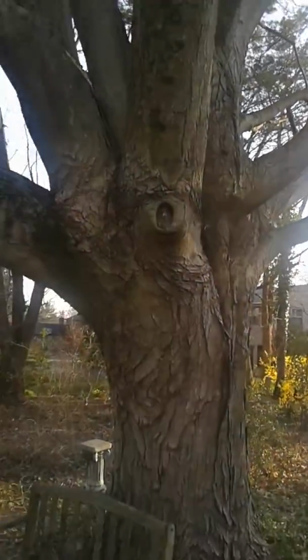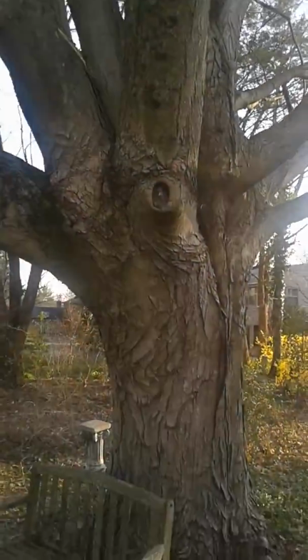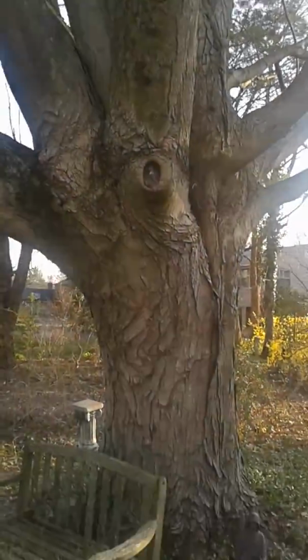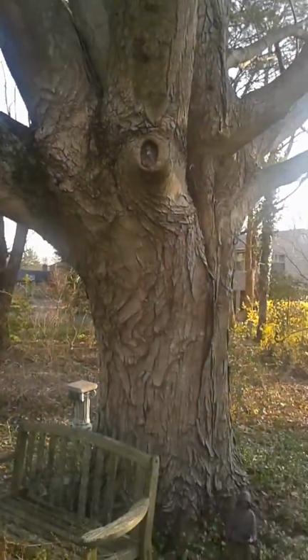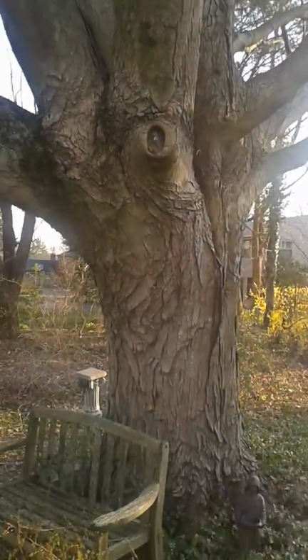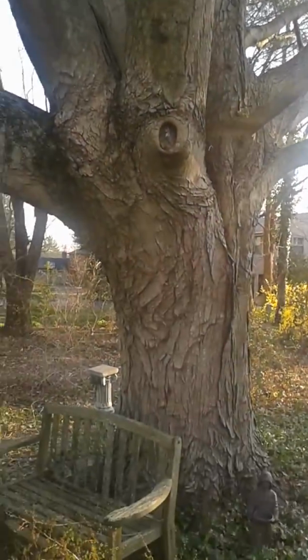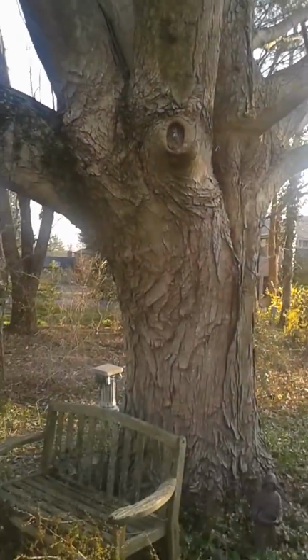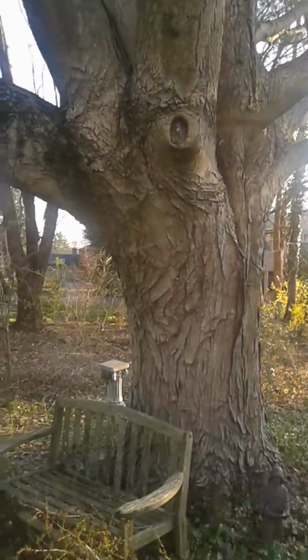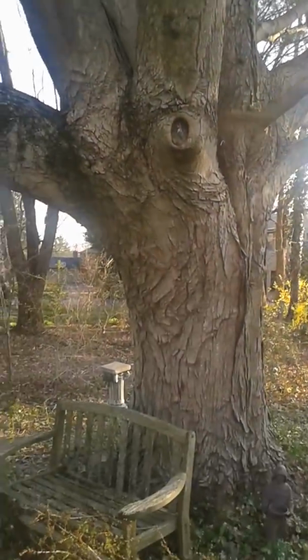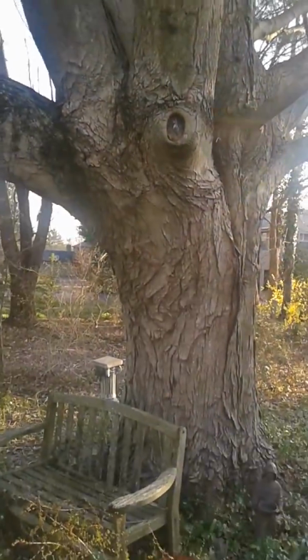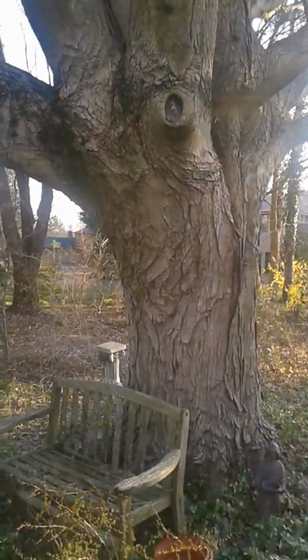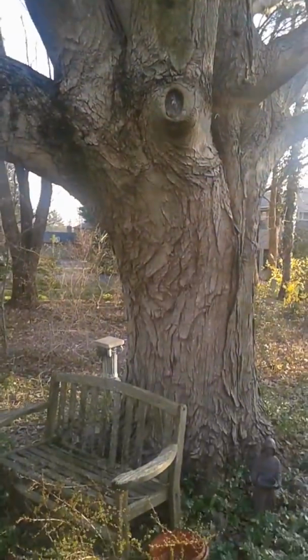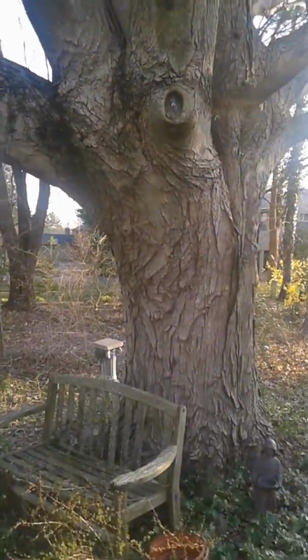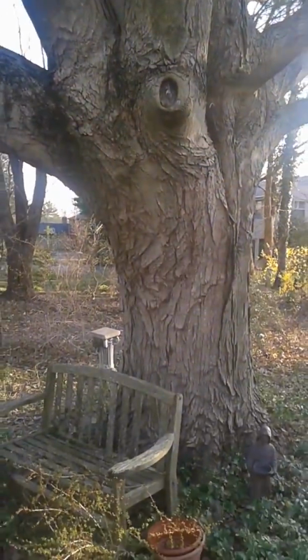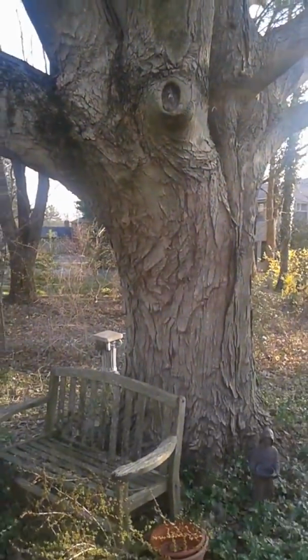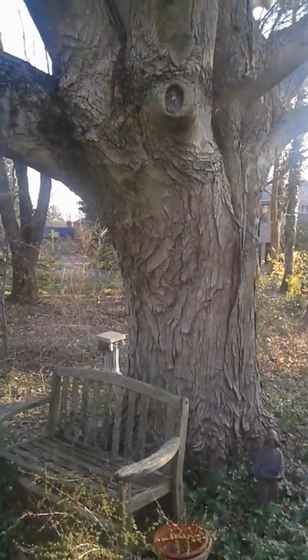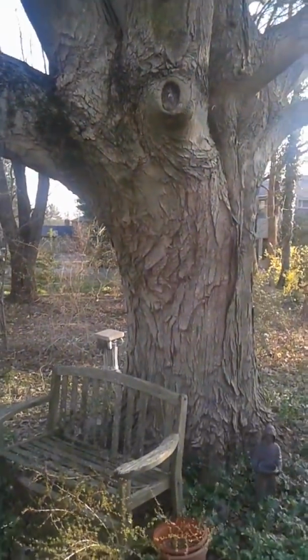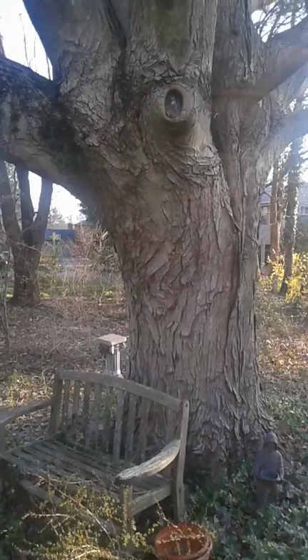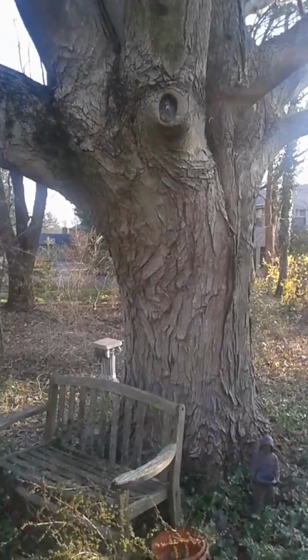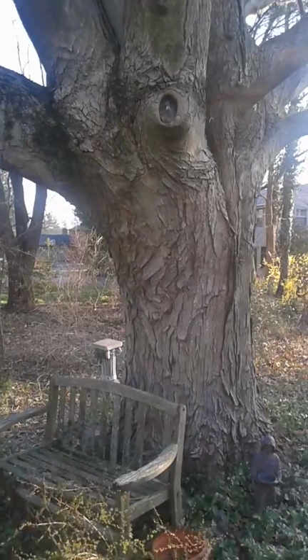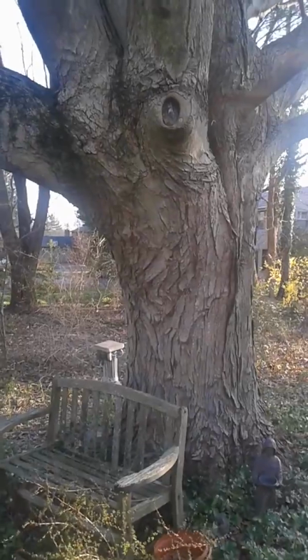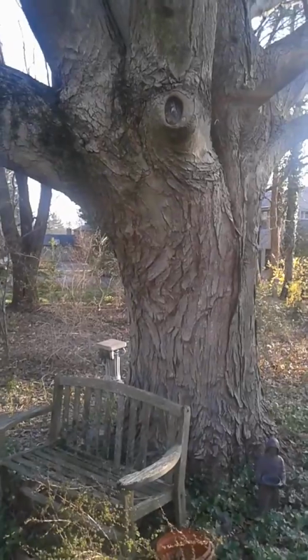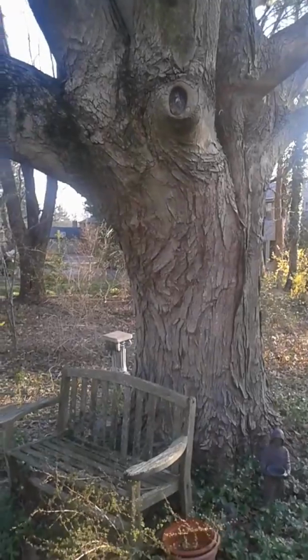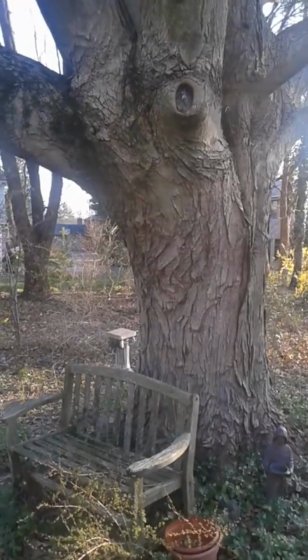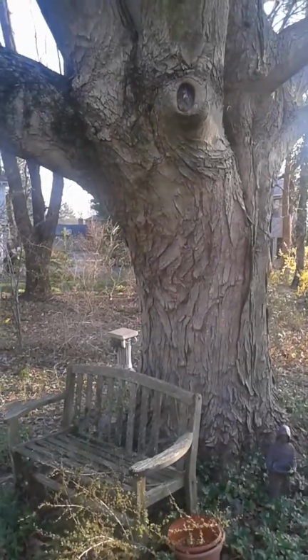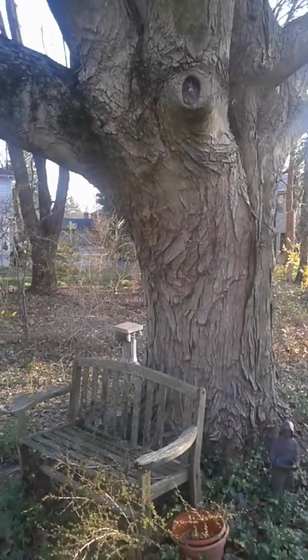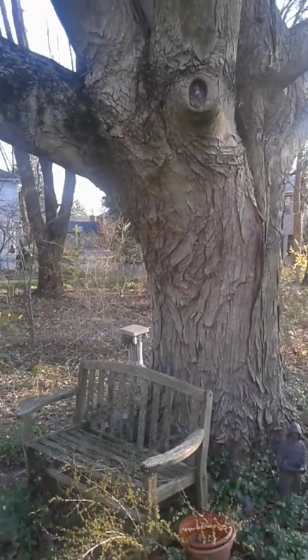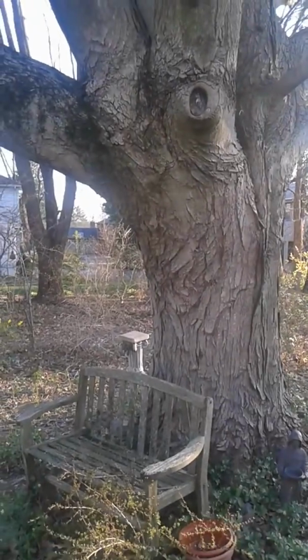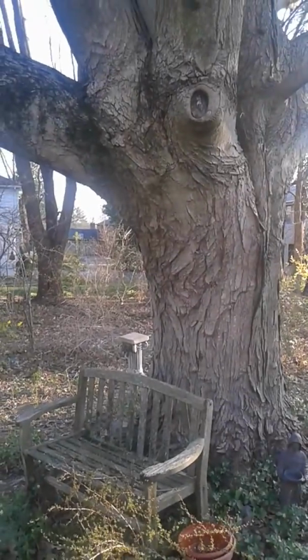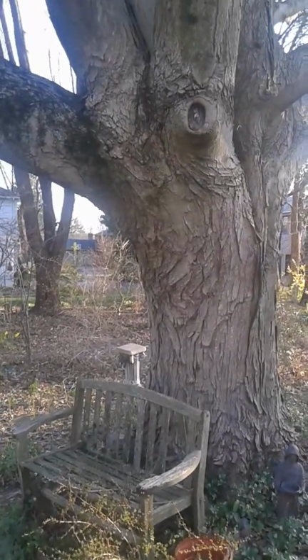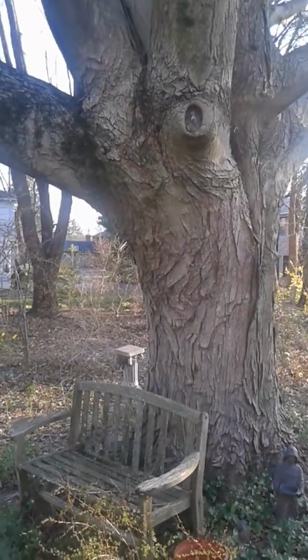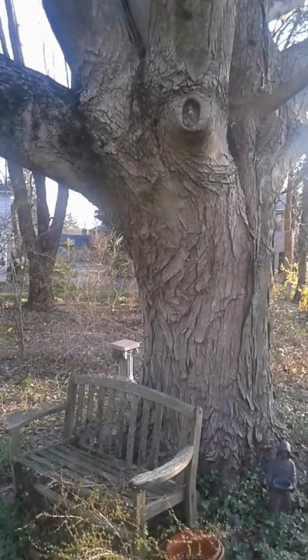Has anyone ever seen a maple this big? Wonderful.